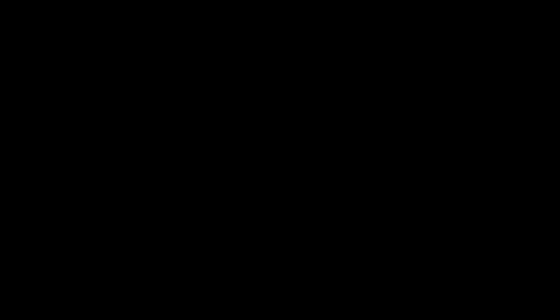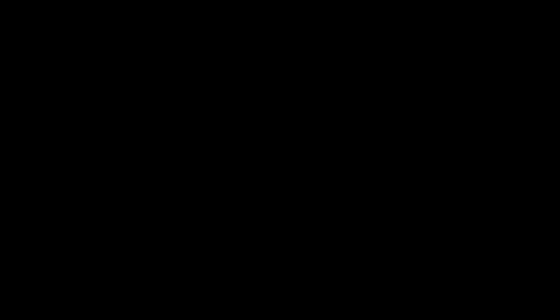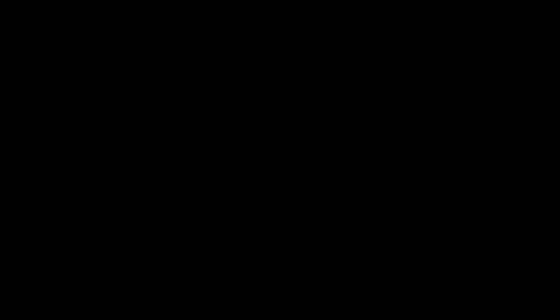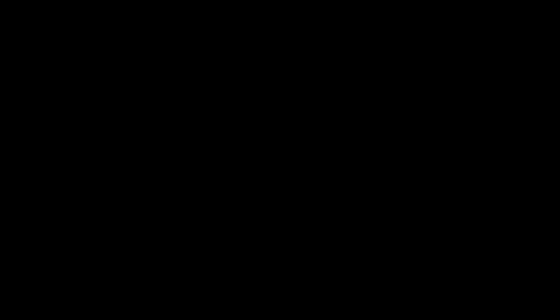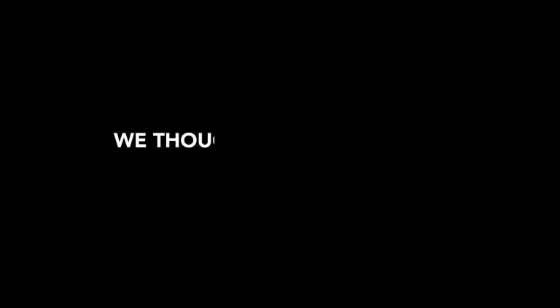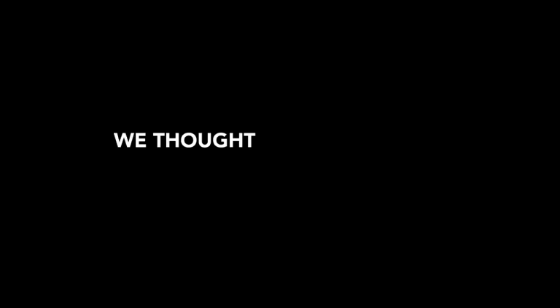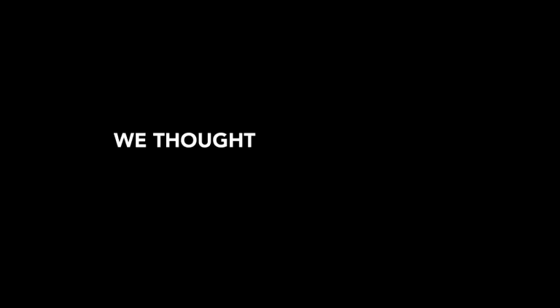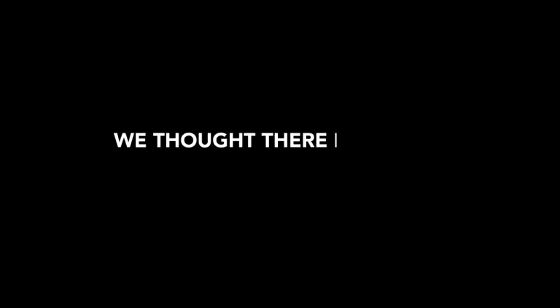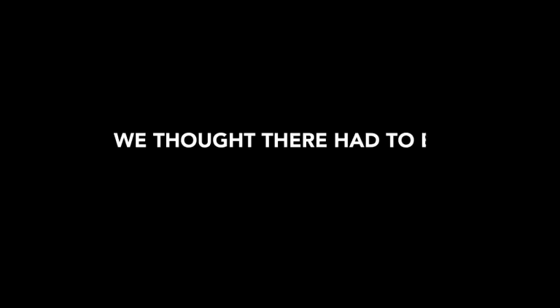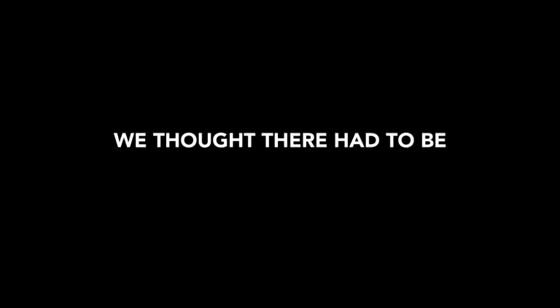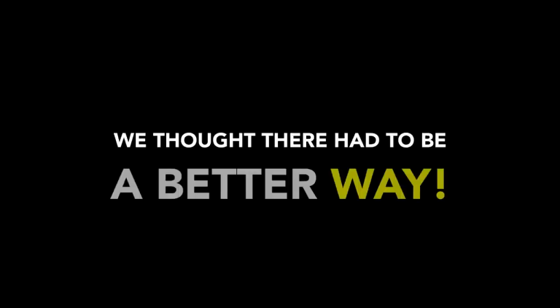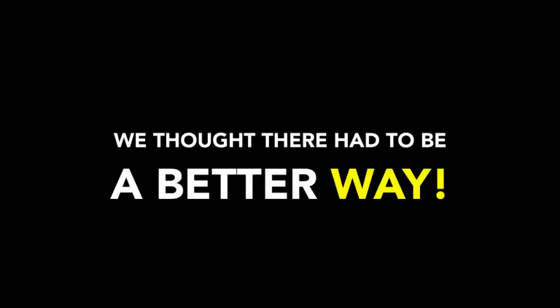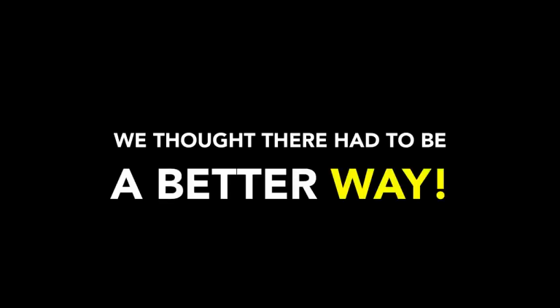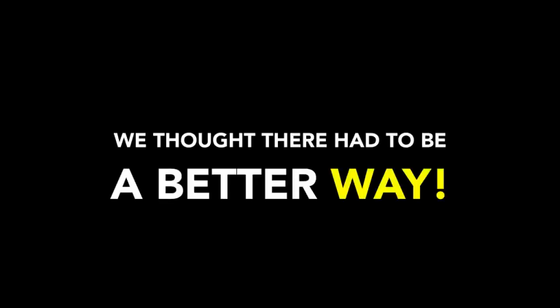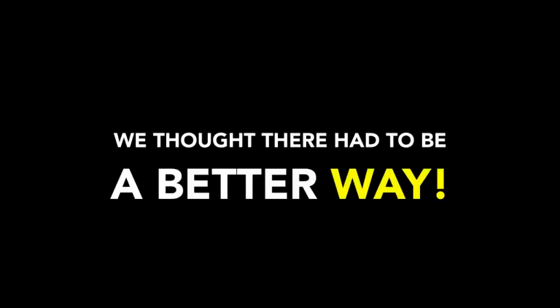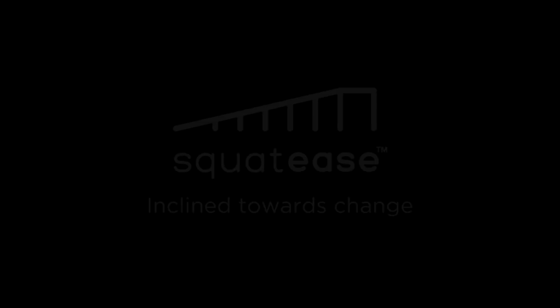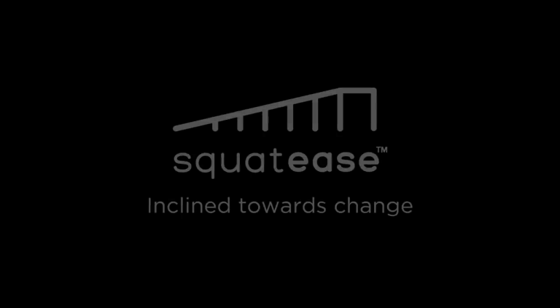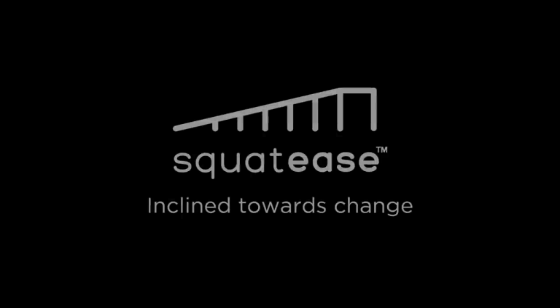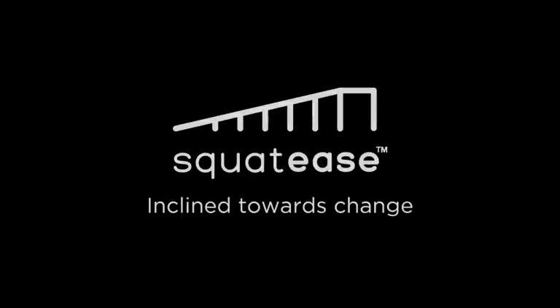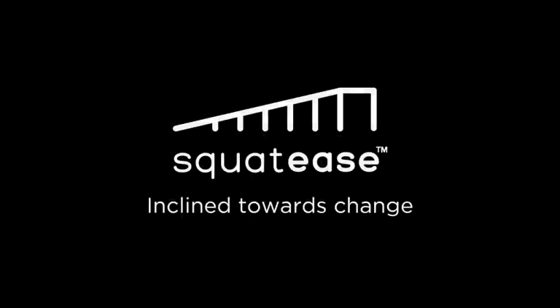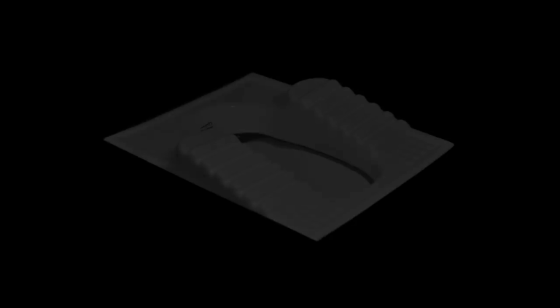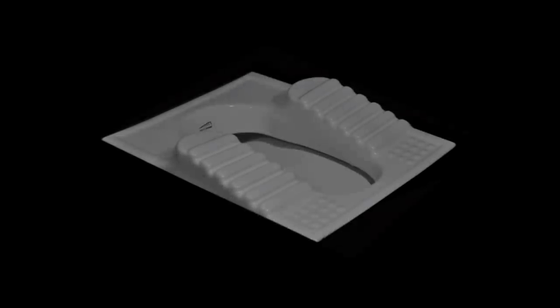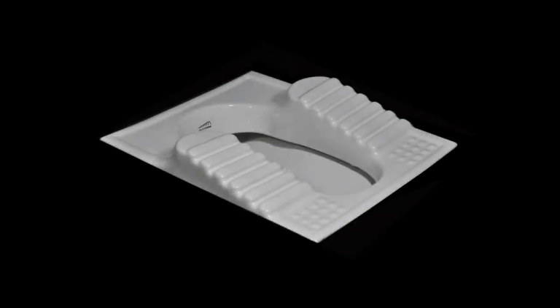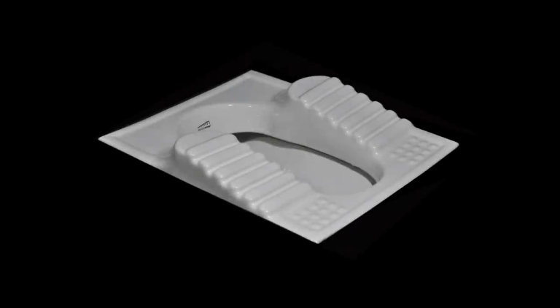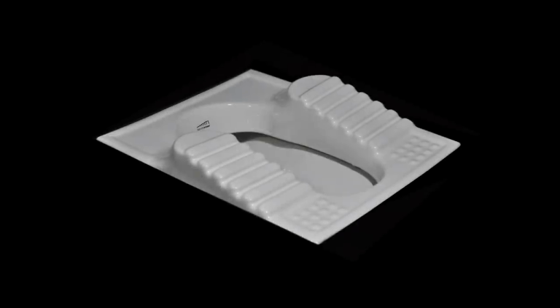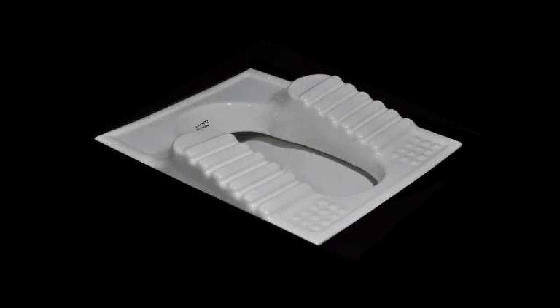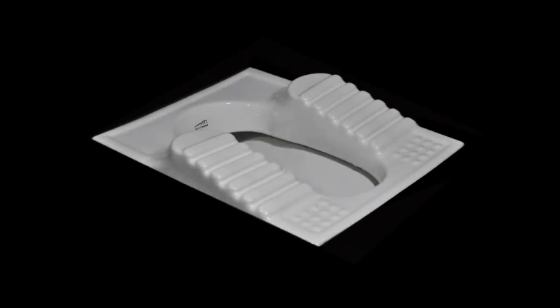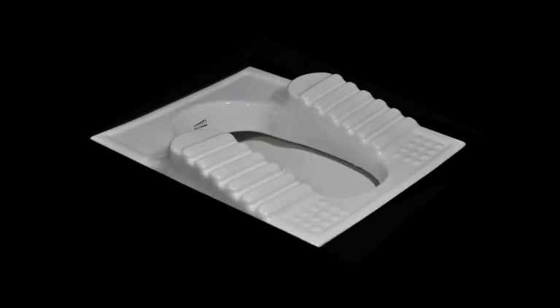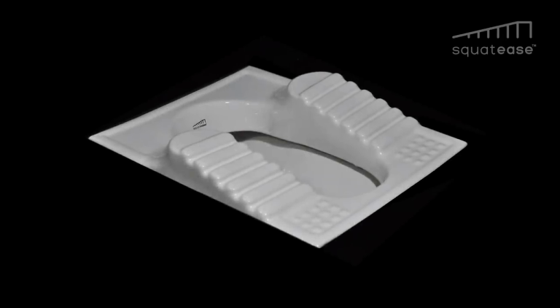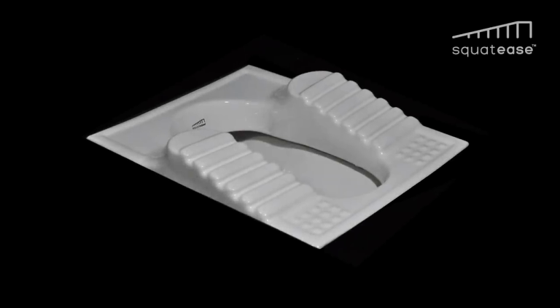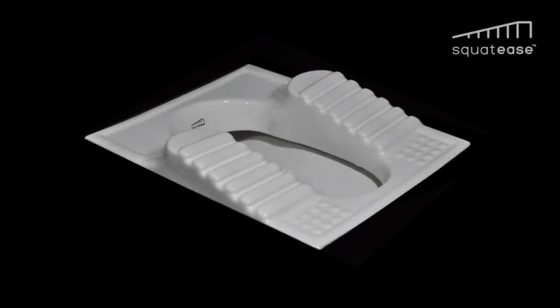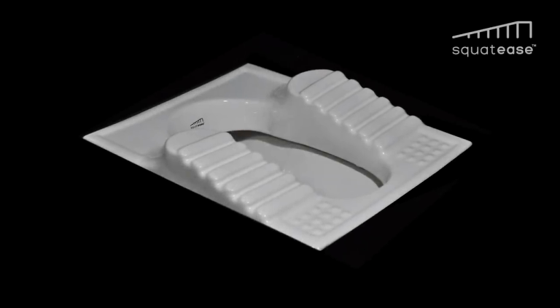We thought there had to be a better way. Introducing Squat Ease.